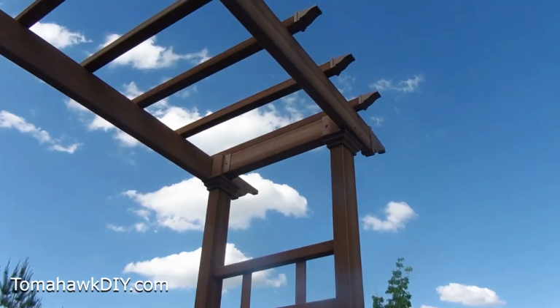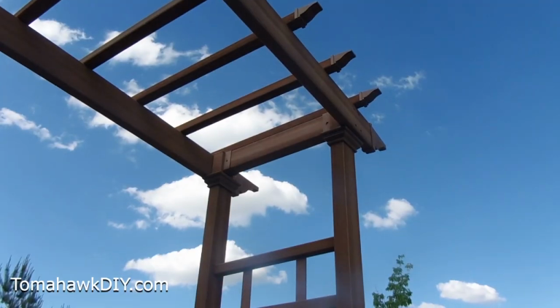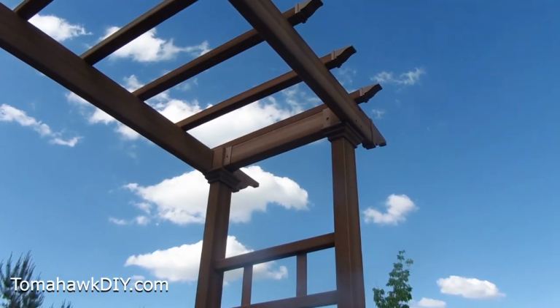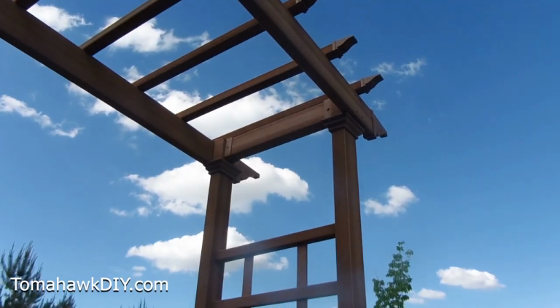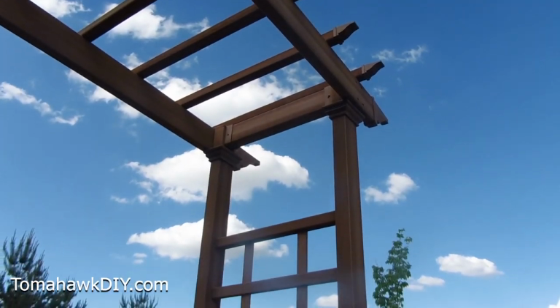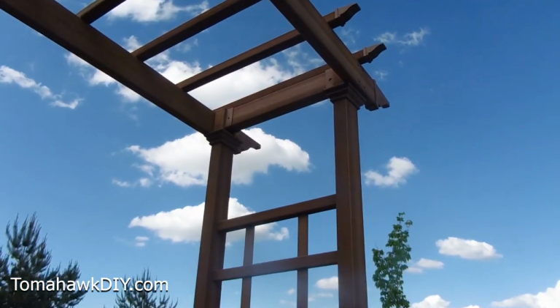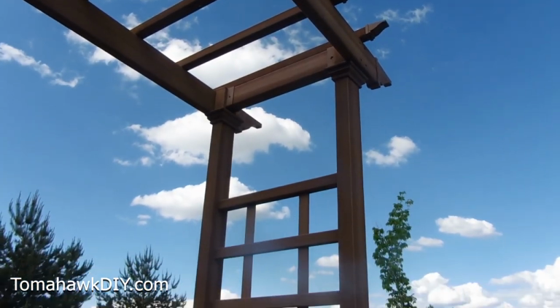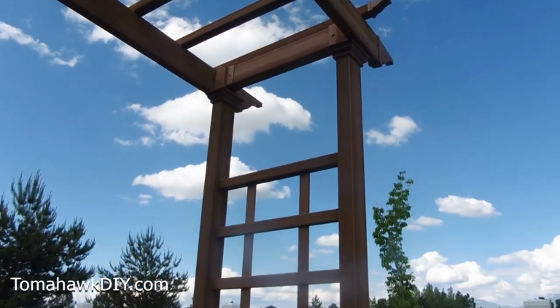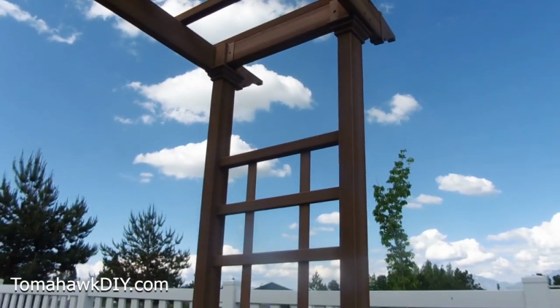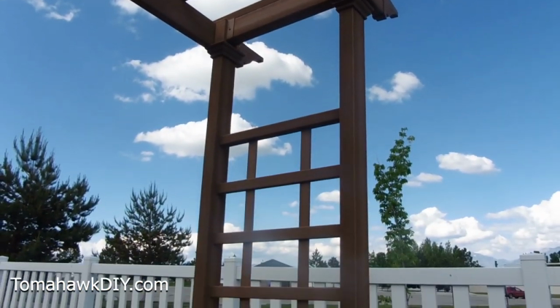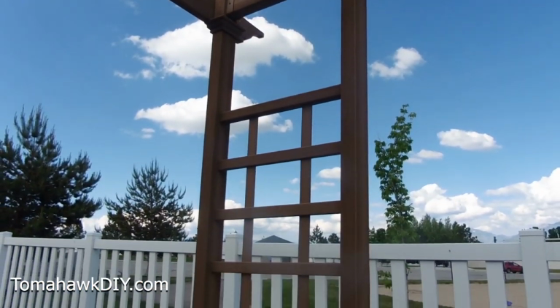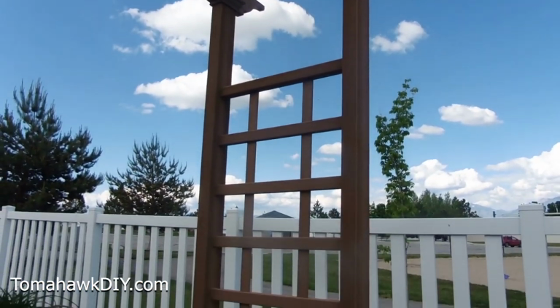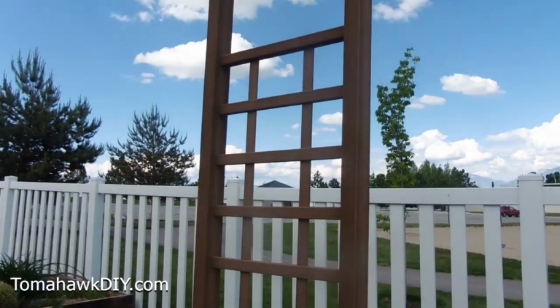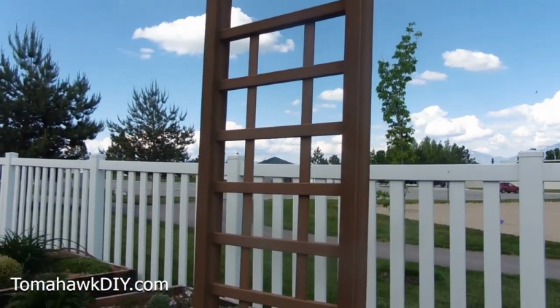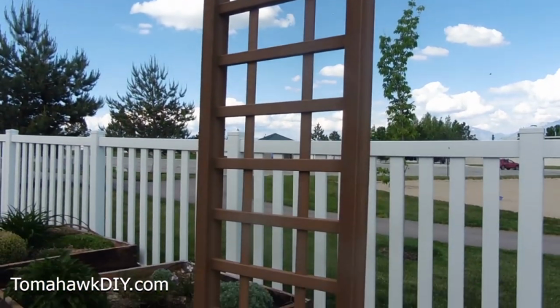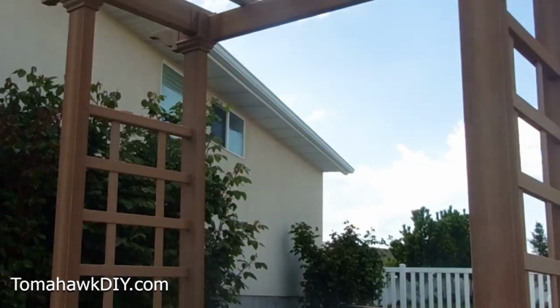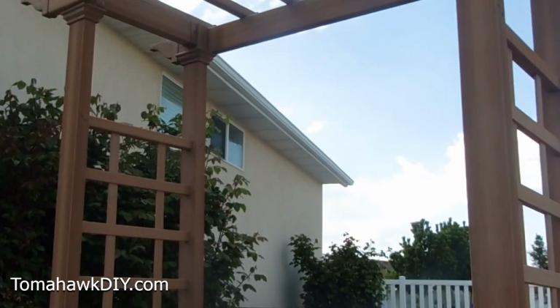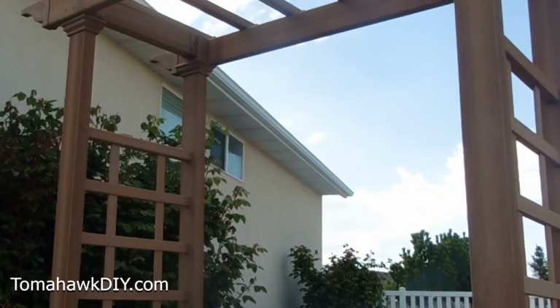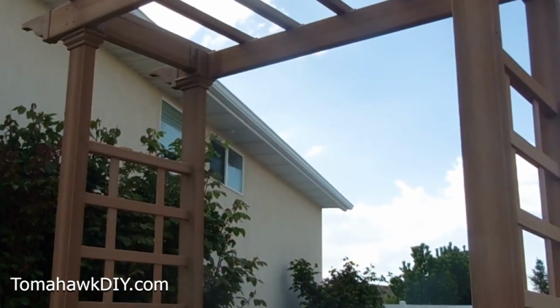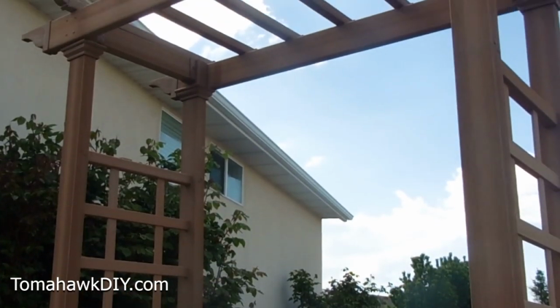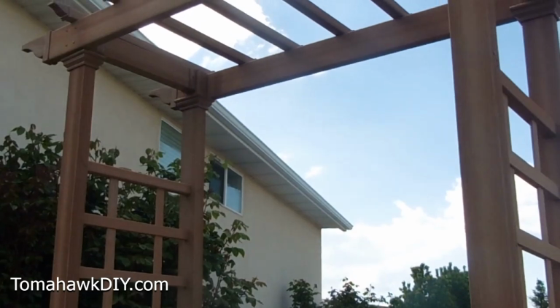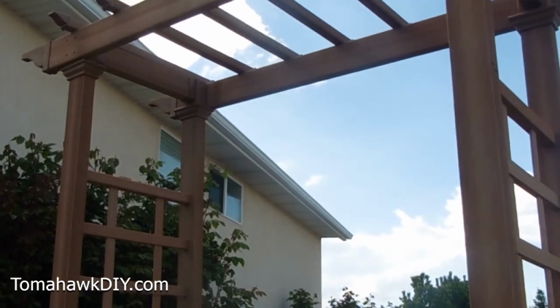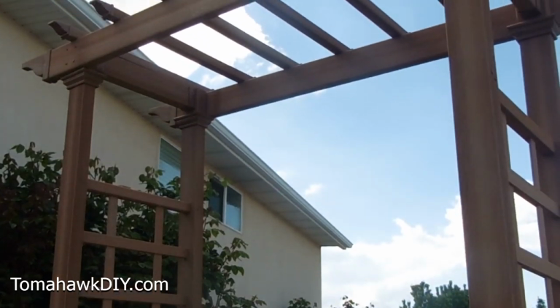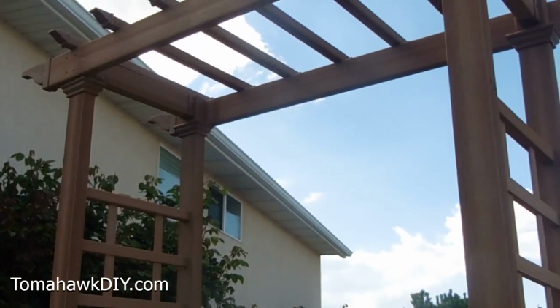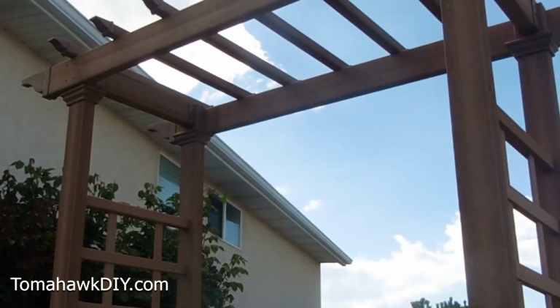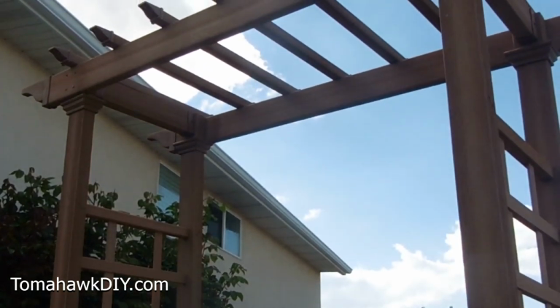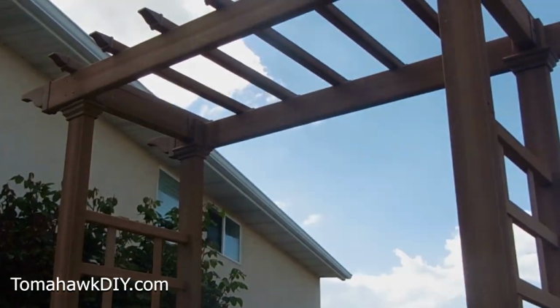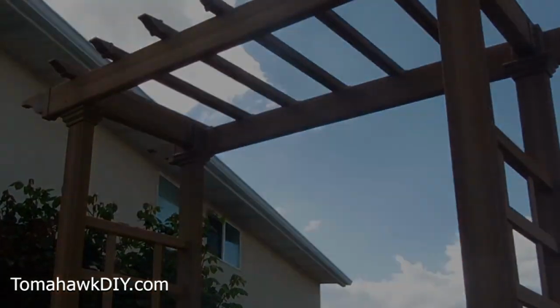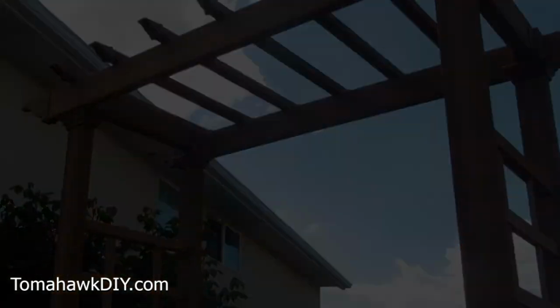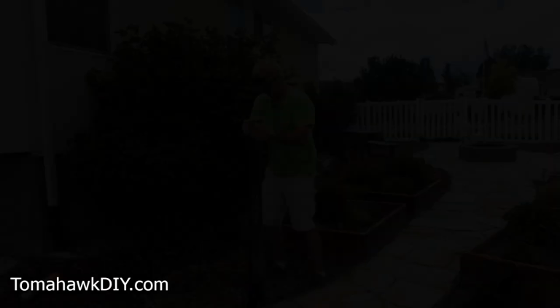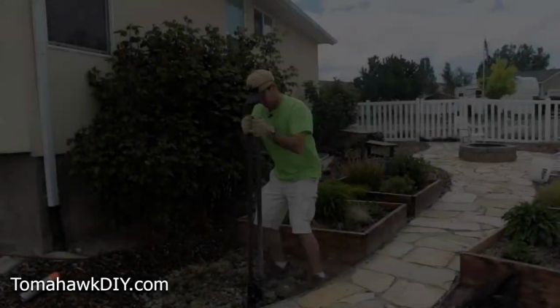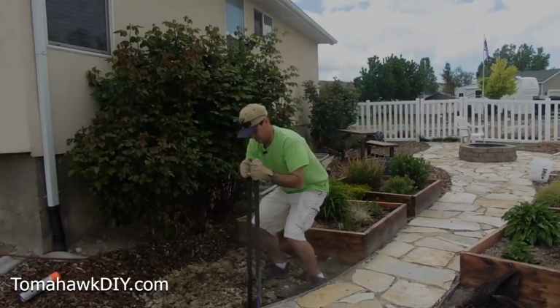You'll find a link for this in the video description for this arbor where you can pick it up from Amazon. That is an affiliate link.